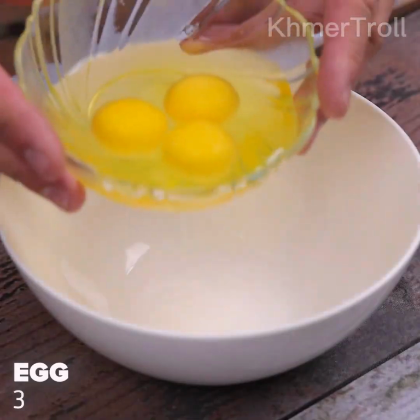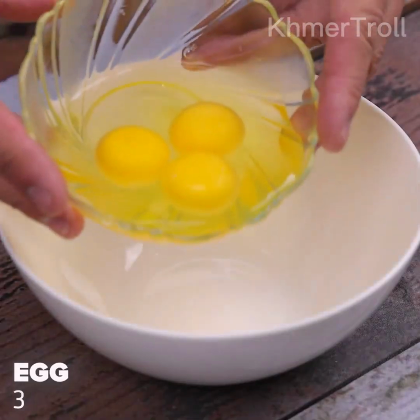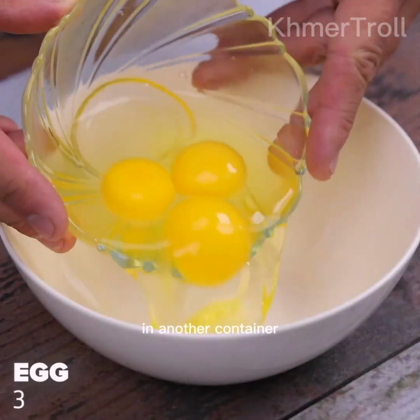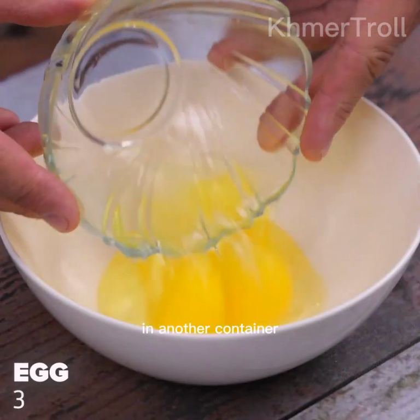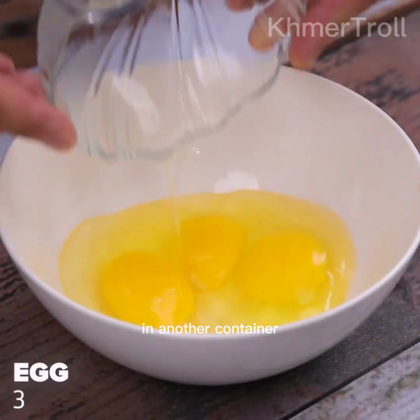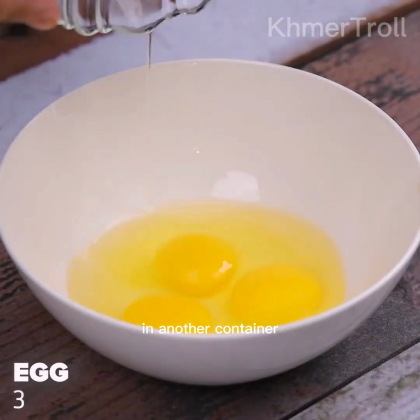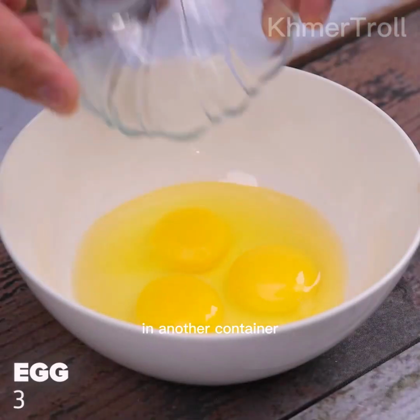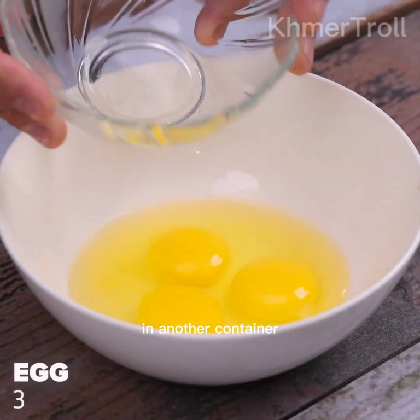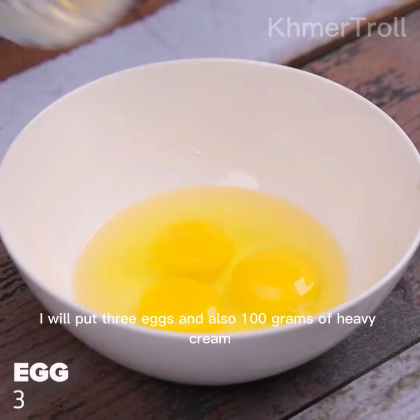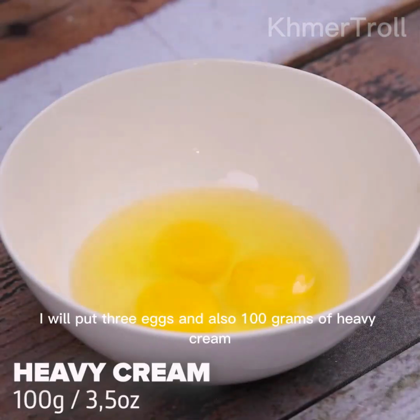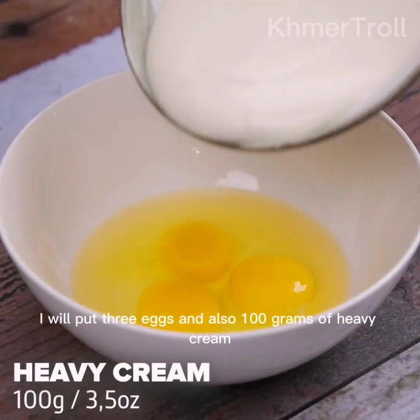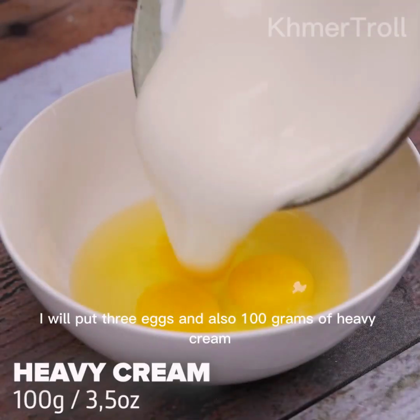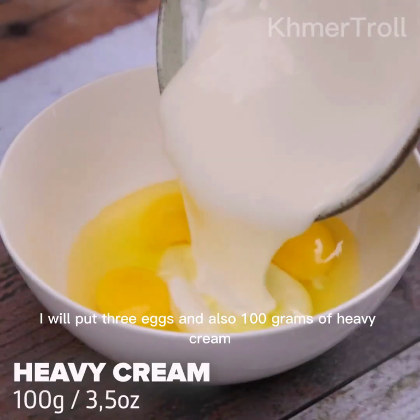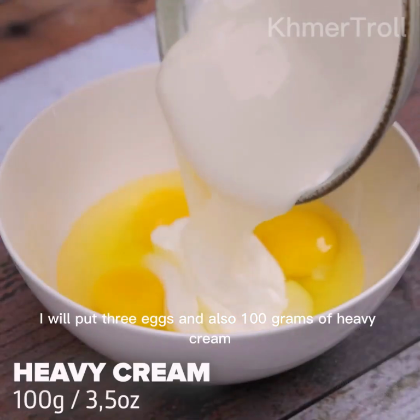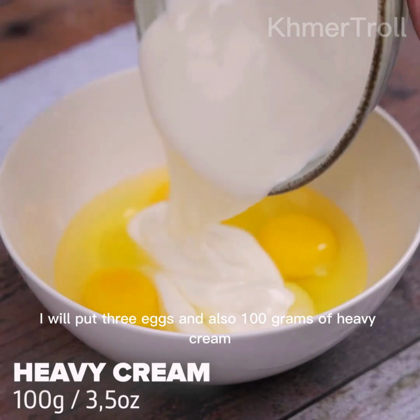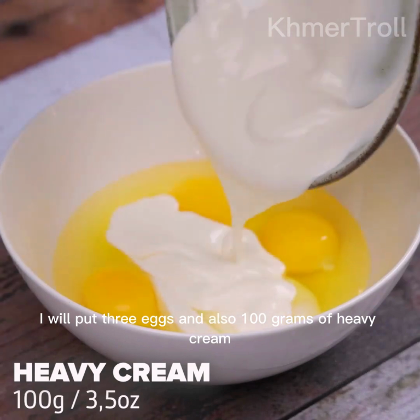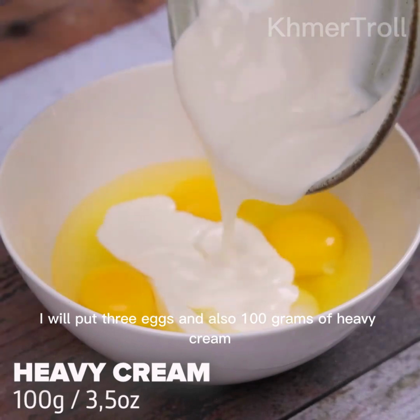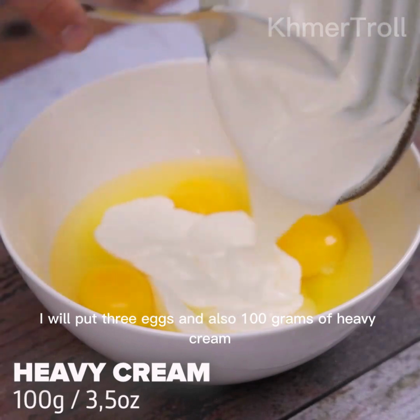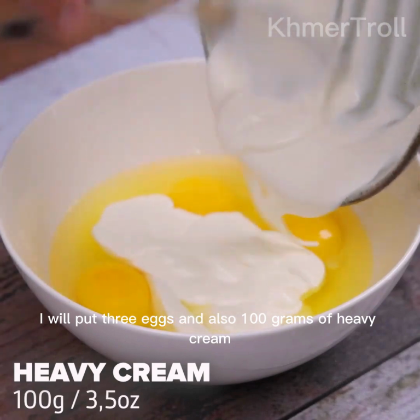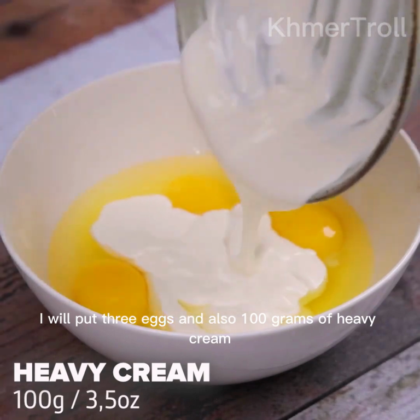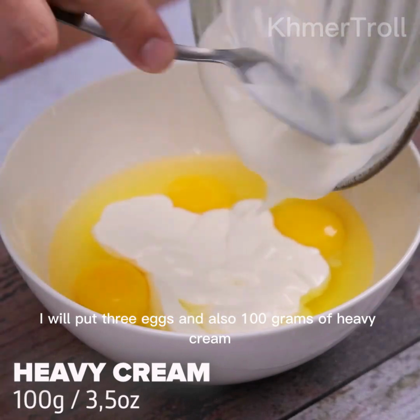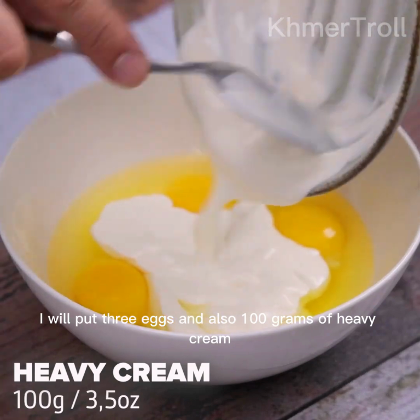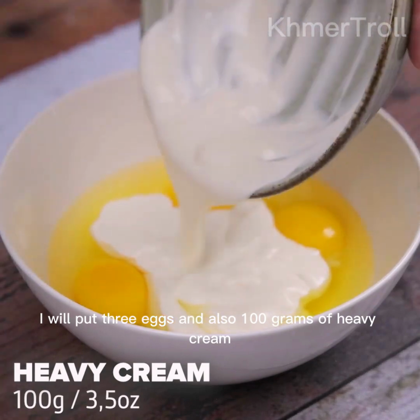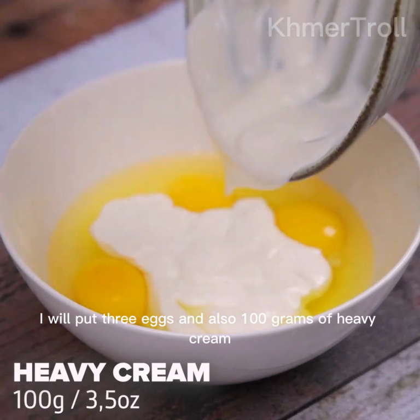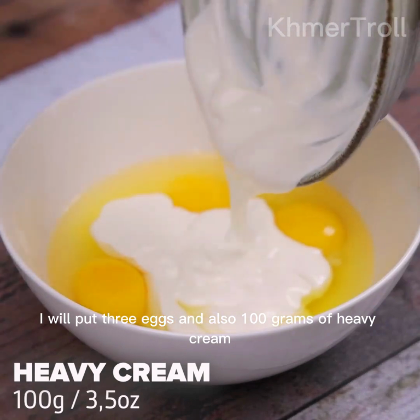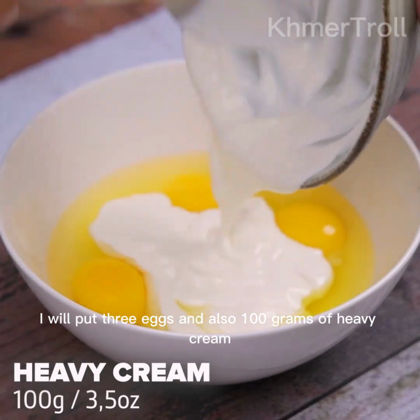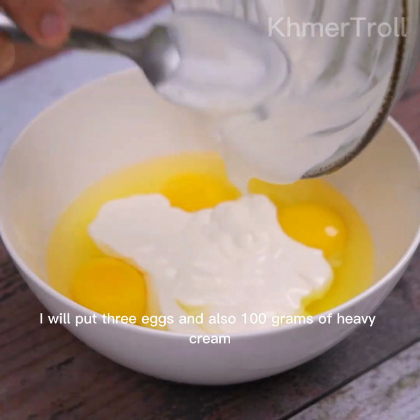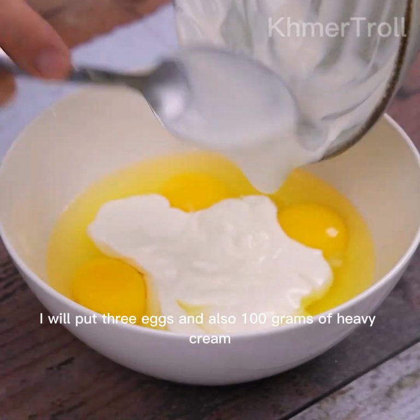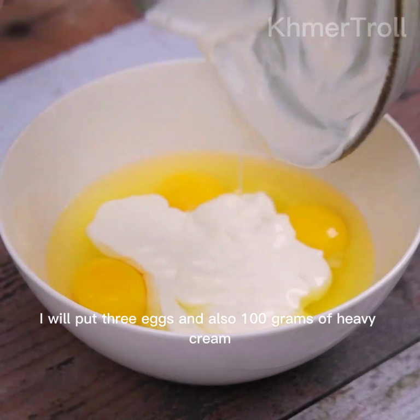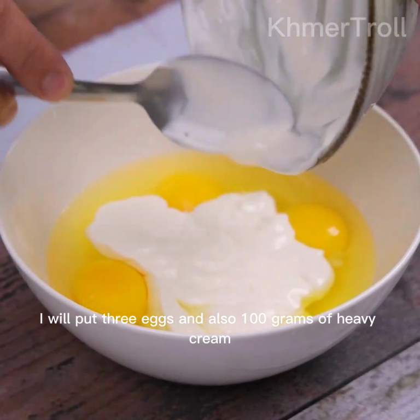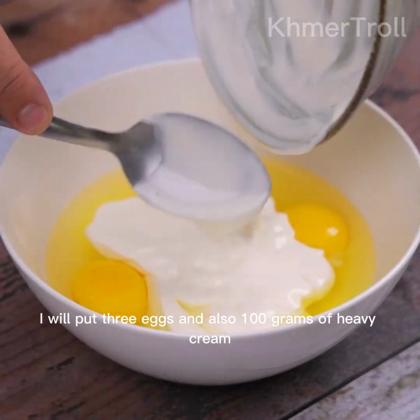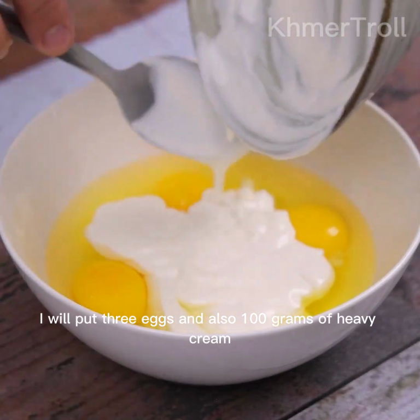In another container, I will put three eggs and also 100 grams of heavy cream.